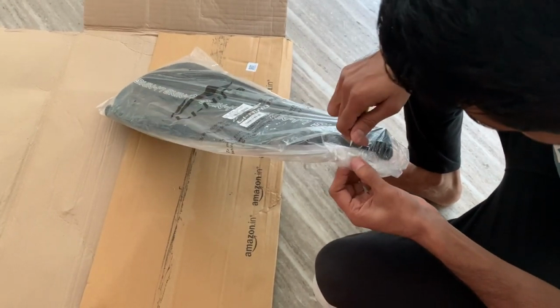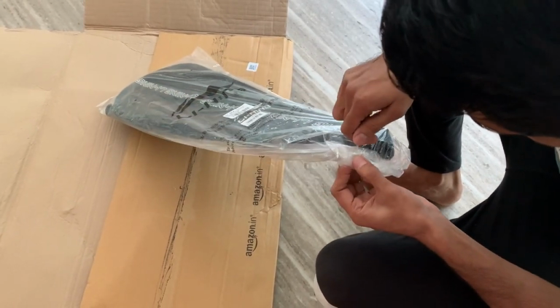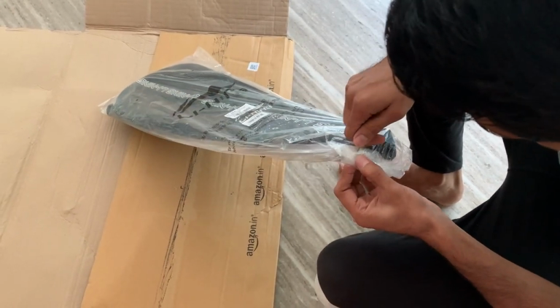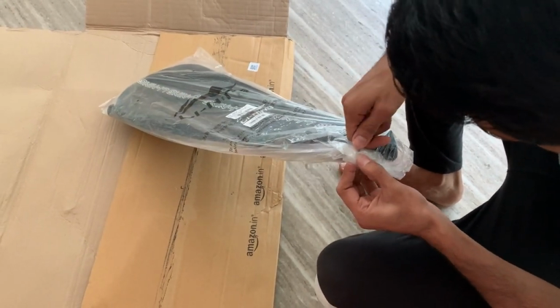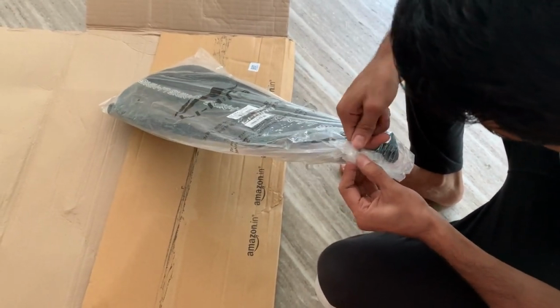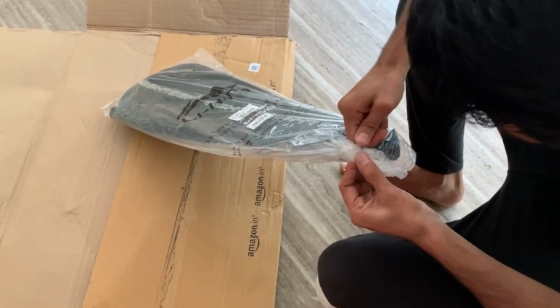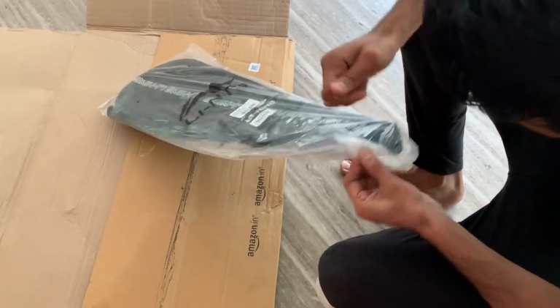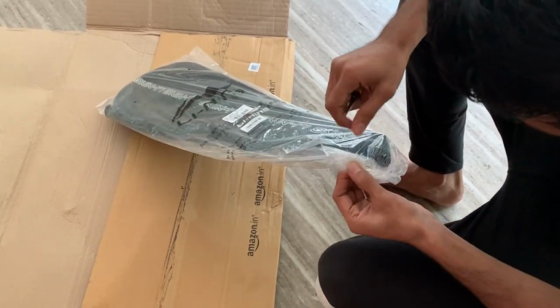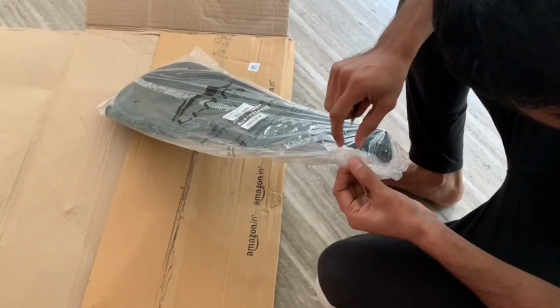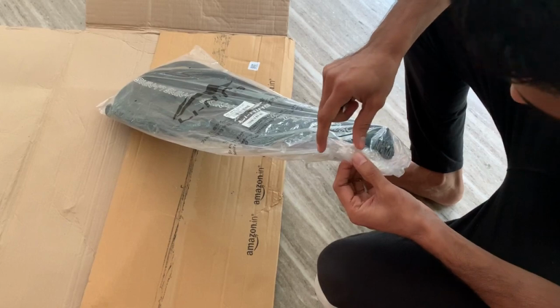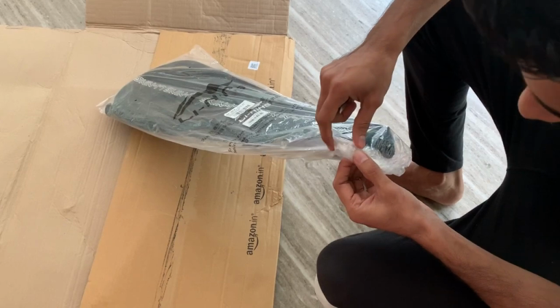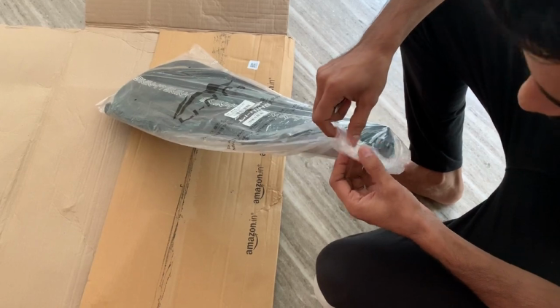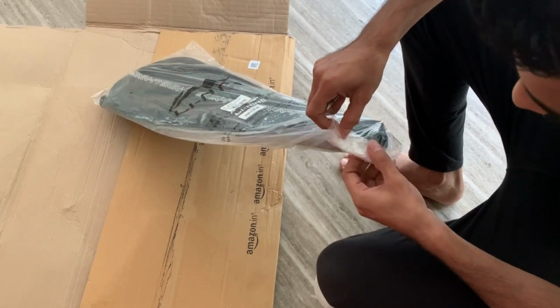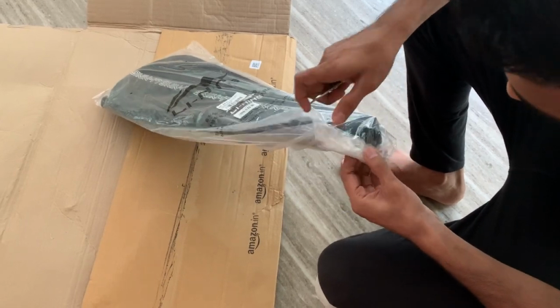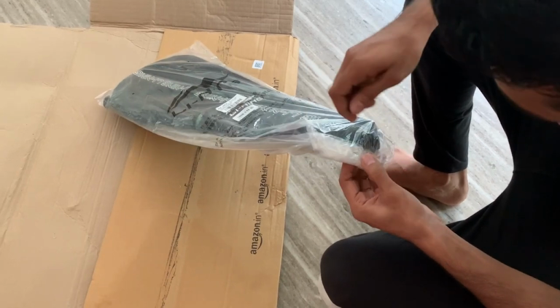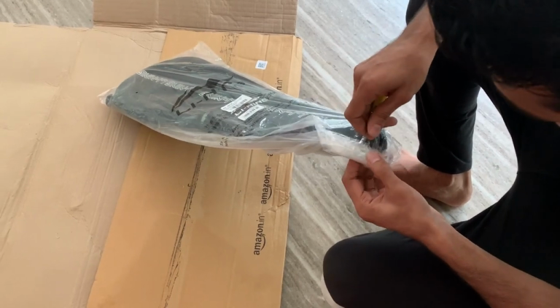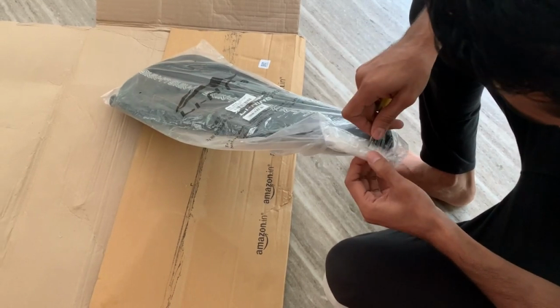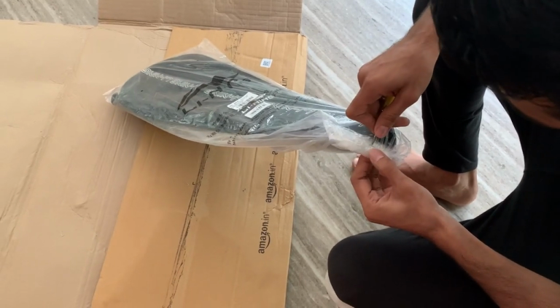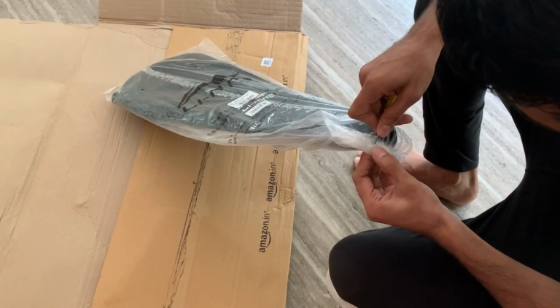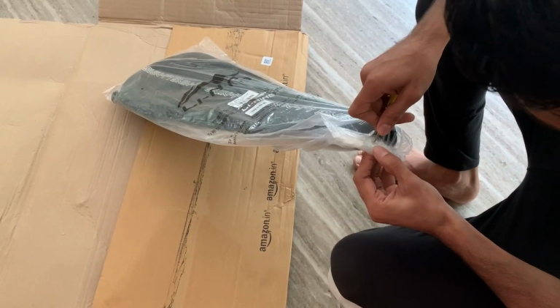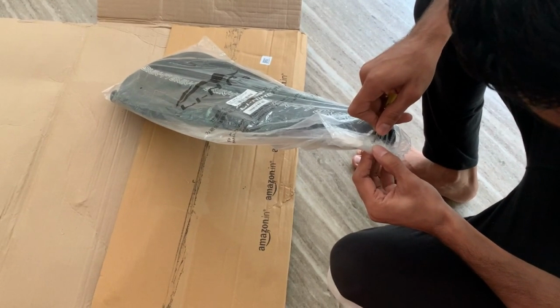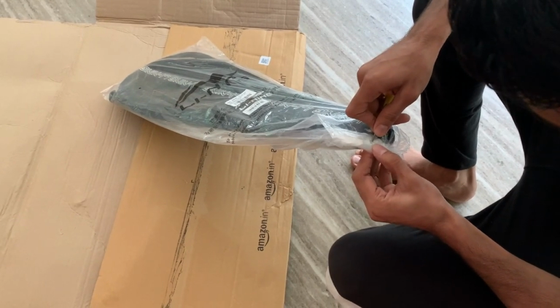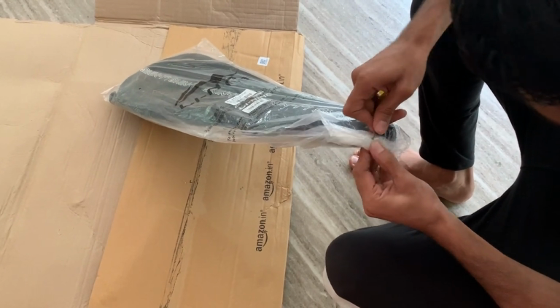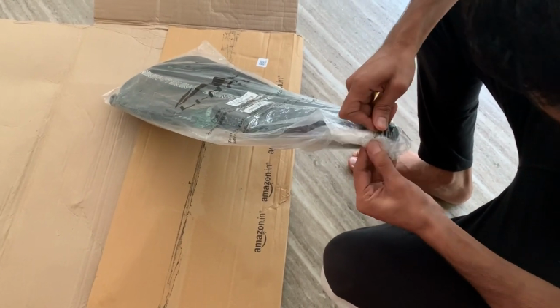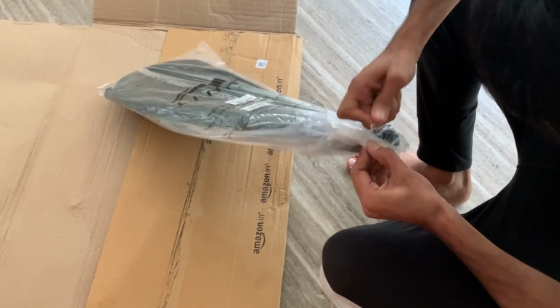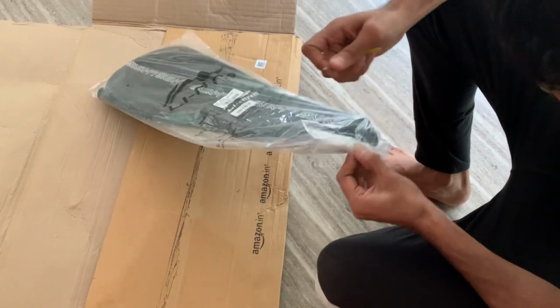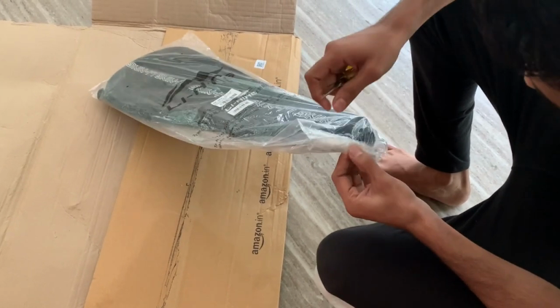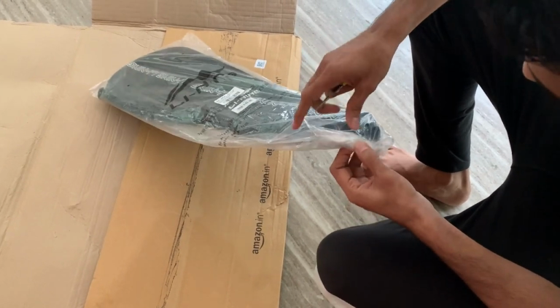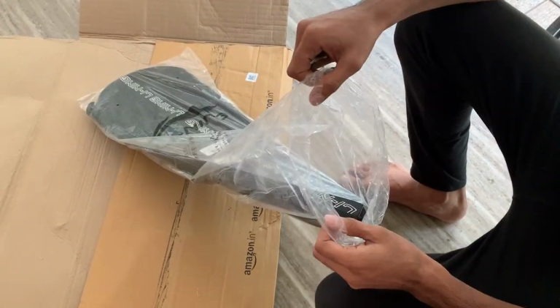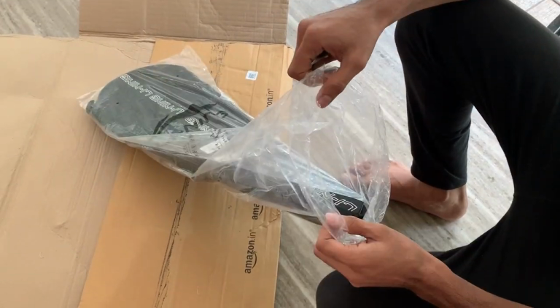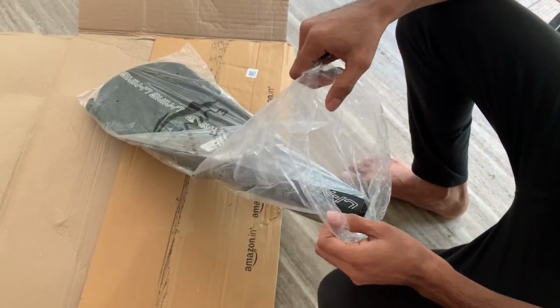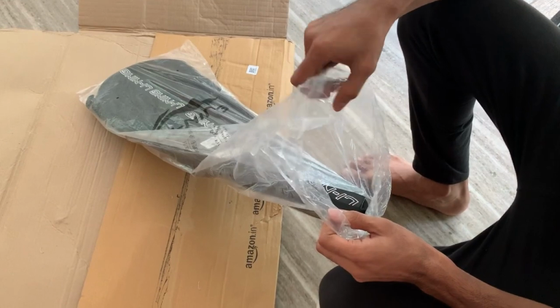Now you will see how to use the full racquet cover. Before you keep the racquet cover on, you will need to get the full racquet cover properly.